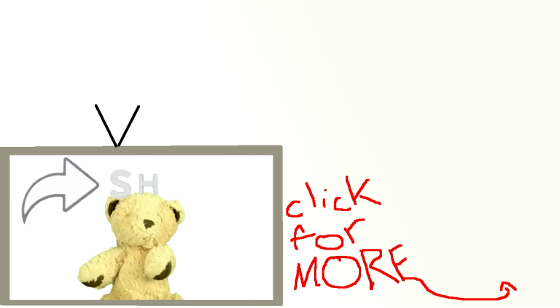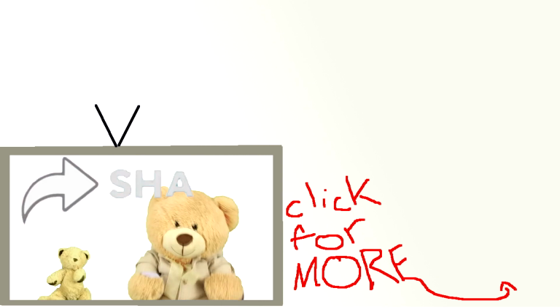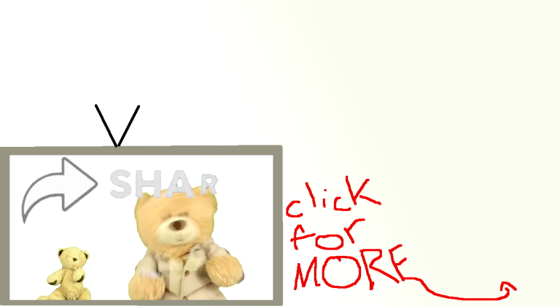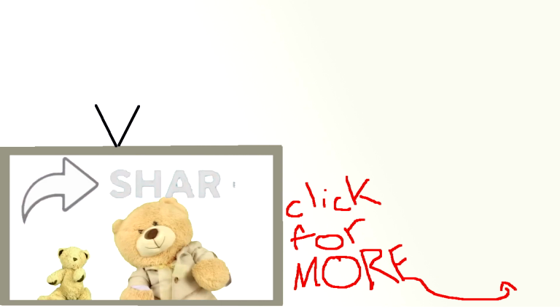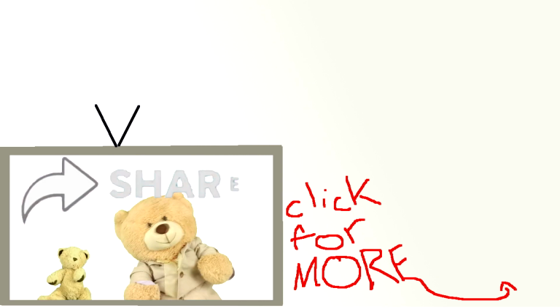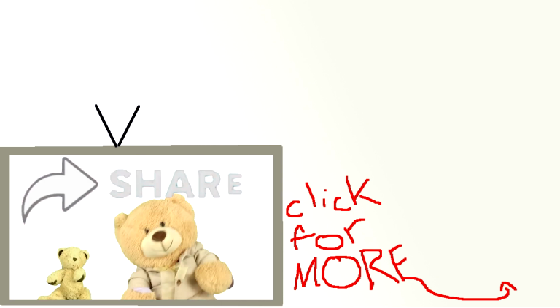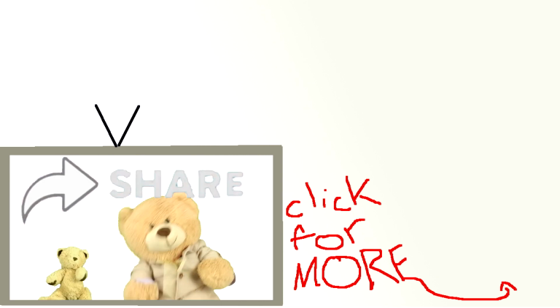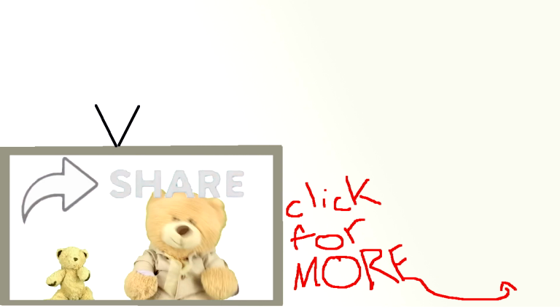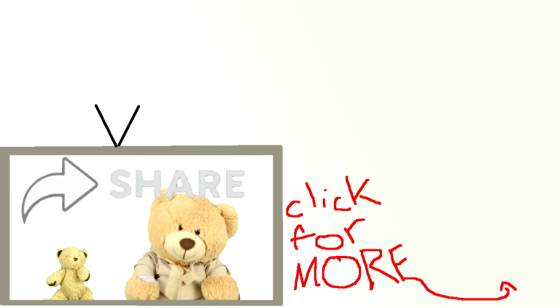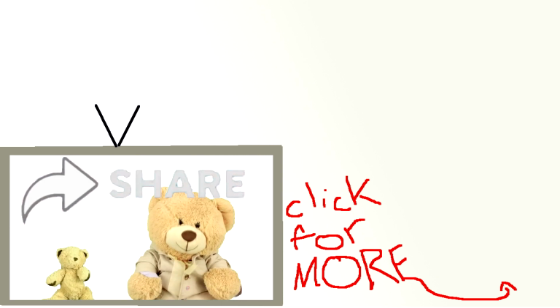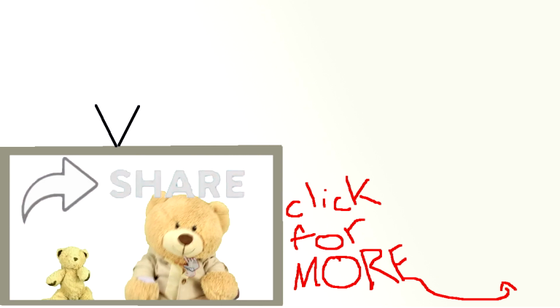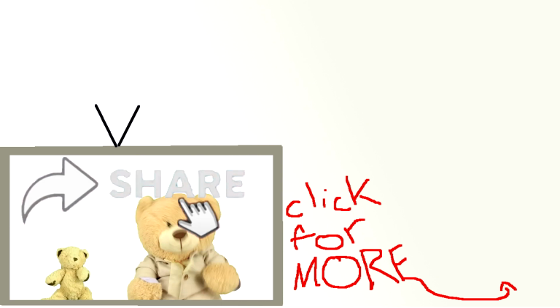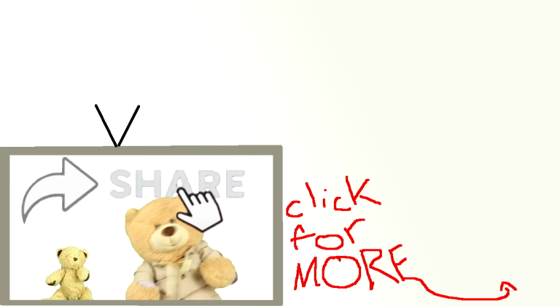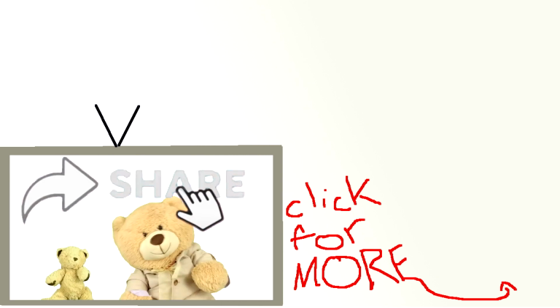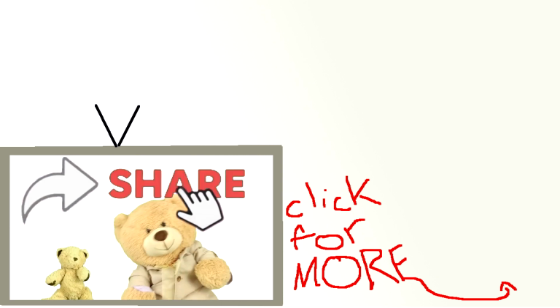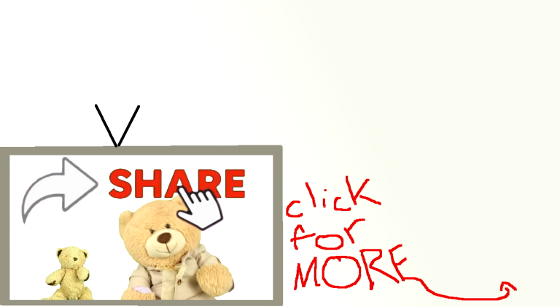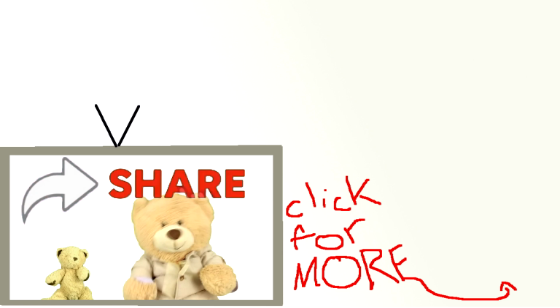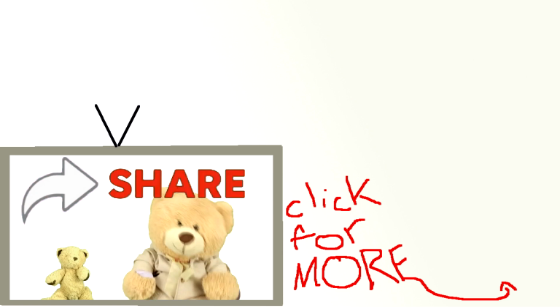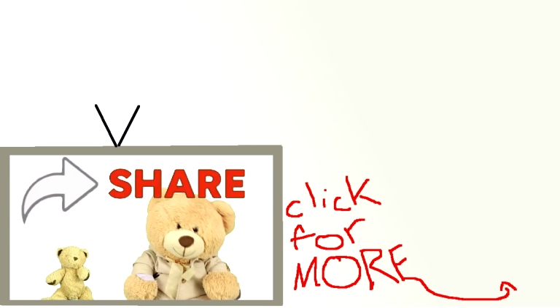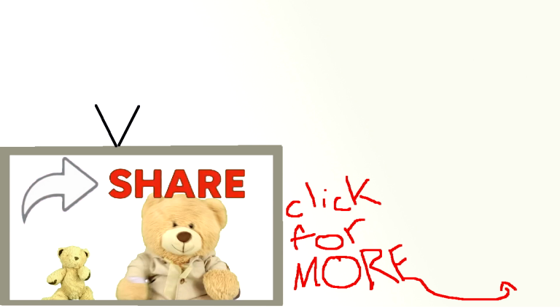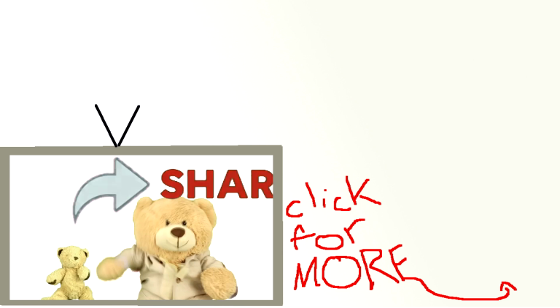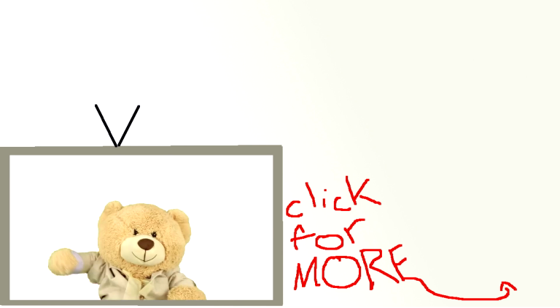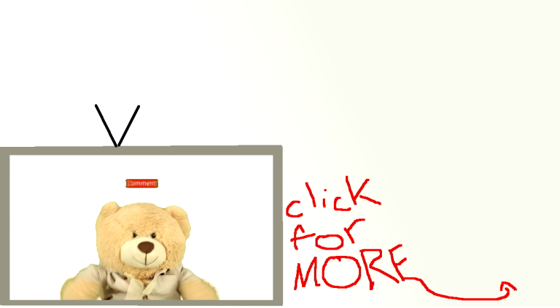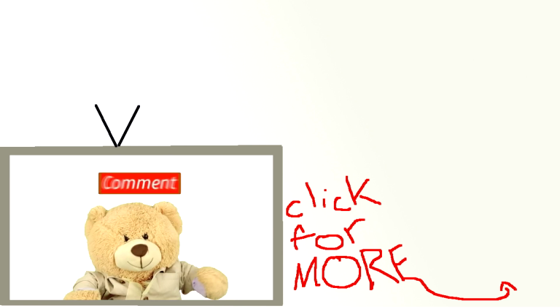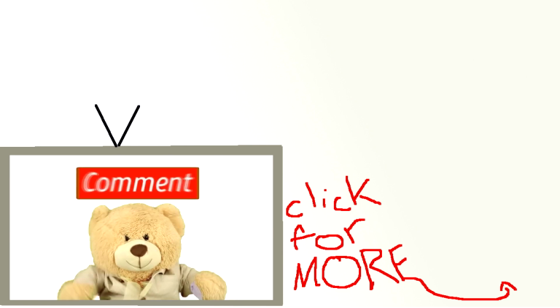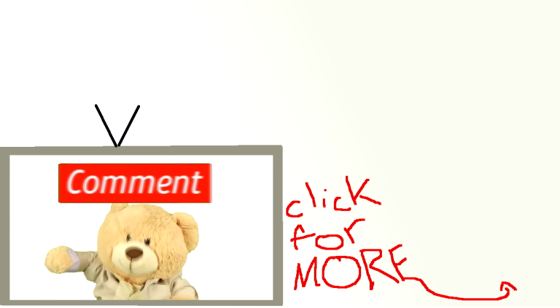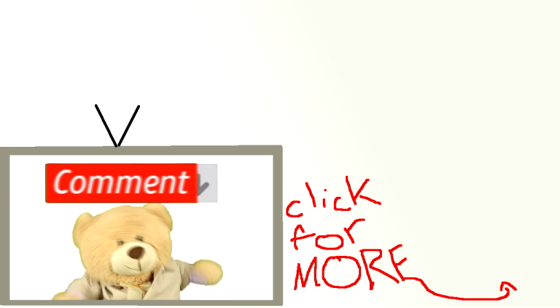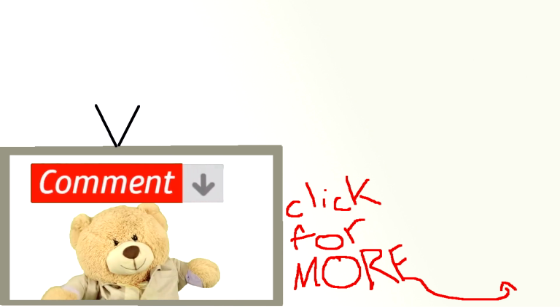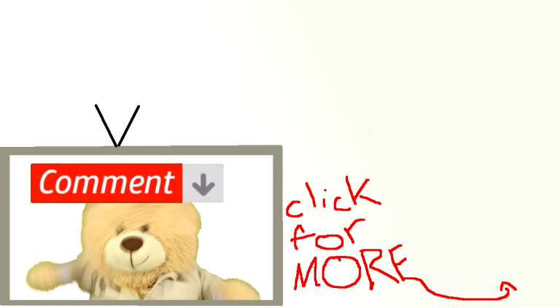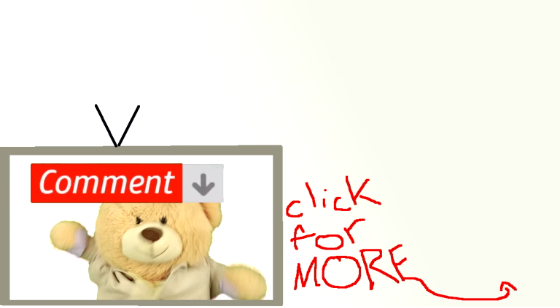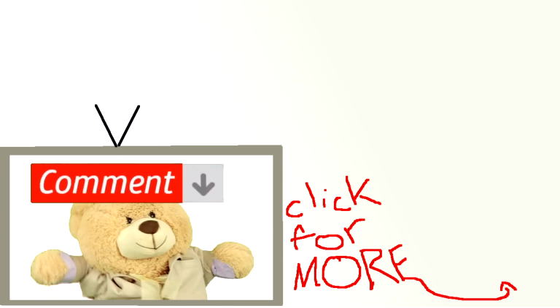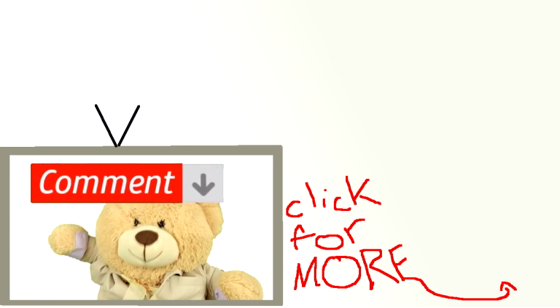And if you're feeling especially giving, make sure to share it with a friend, leave a comment below, and subscribe!